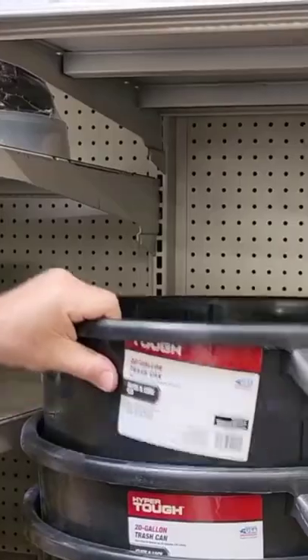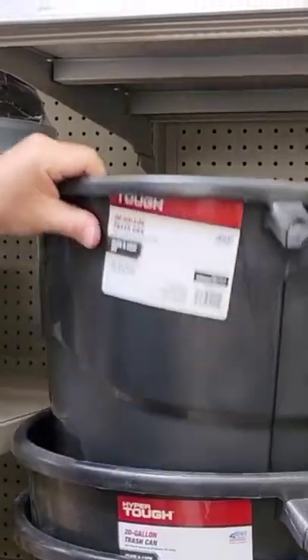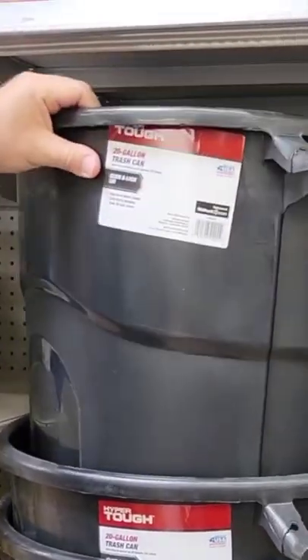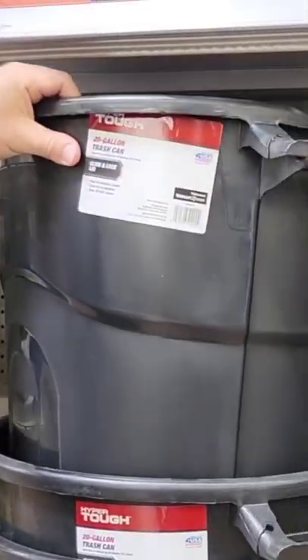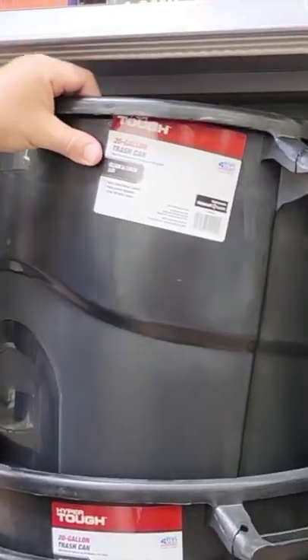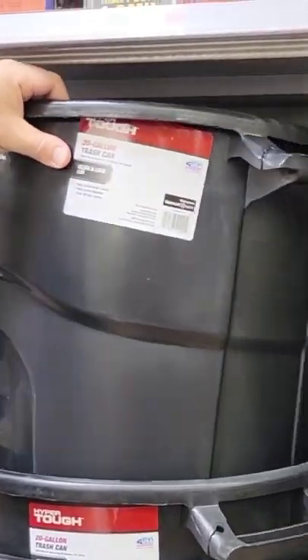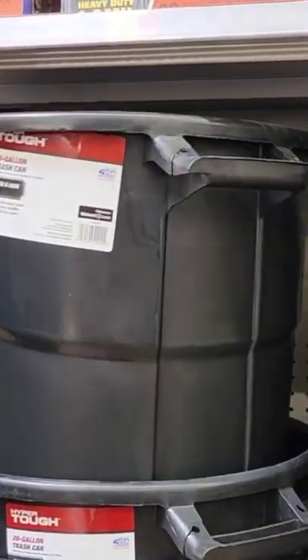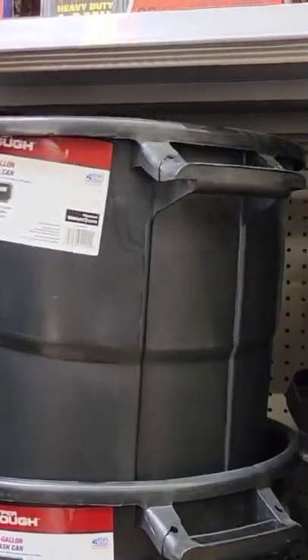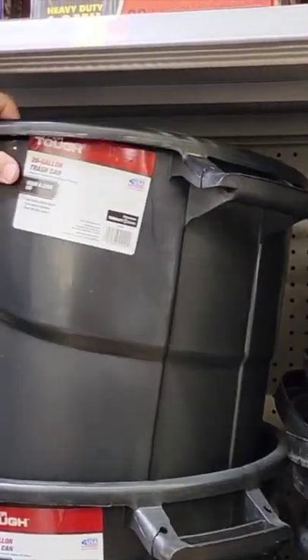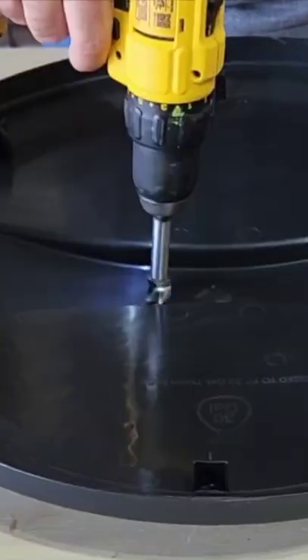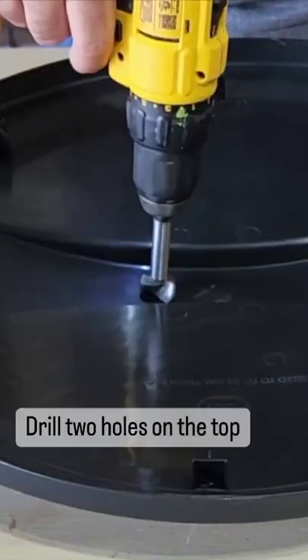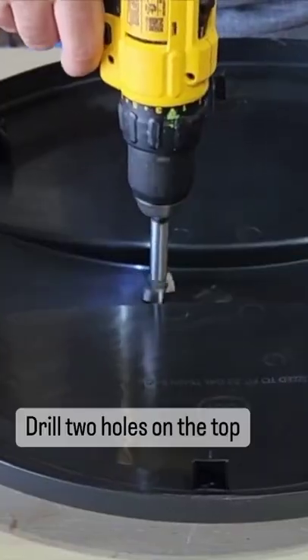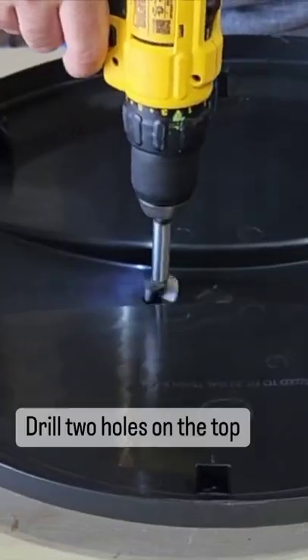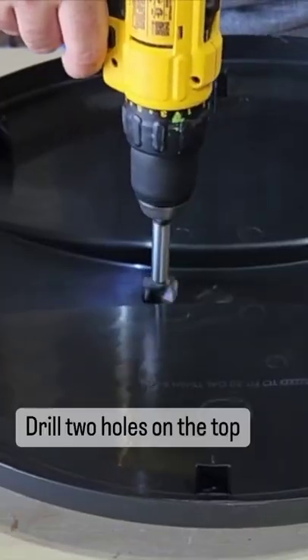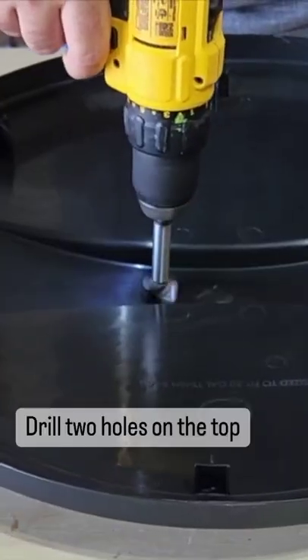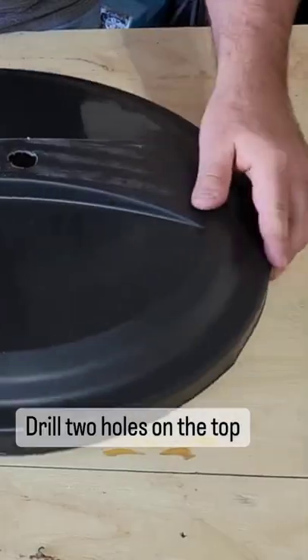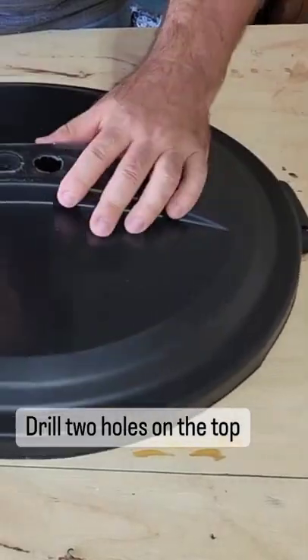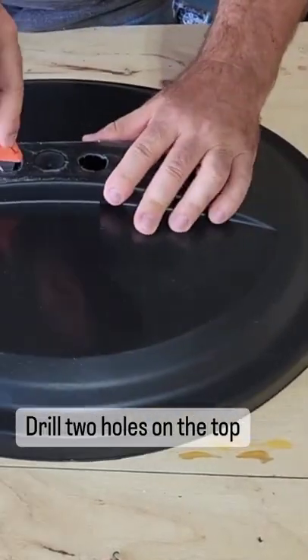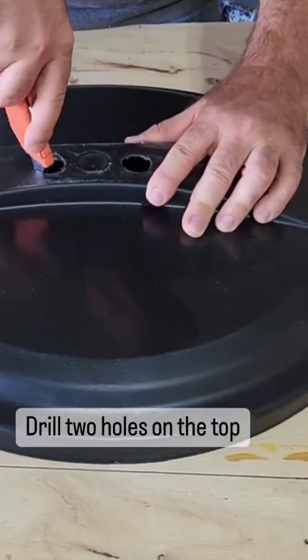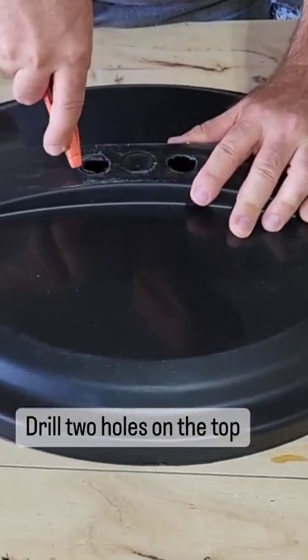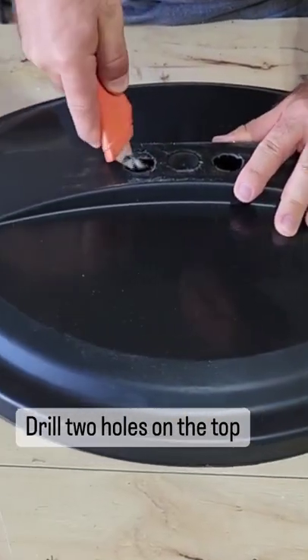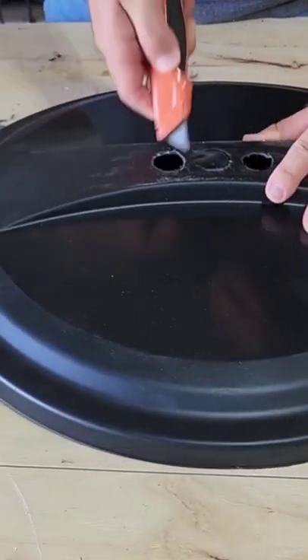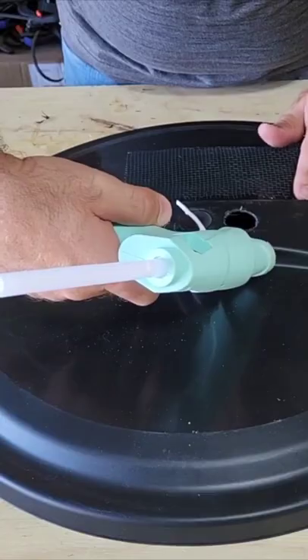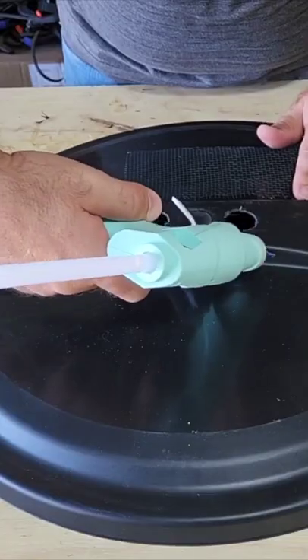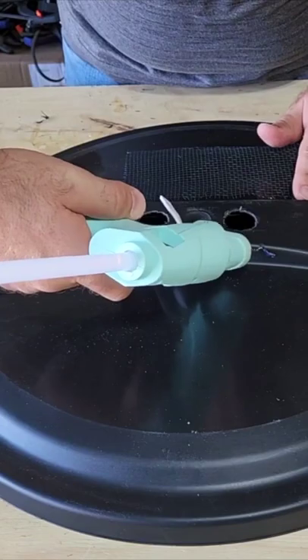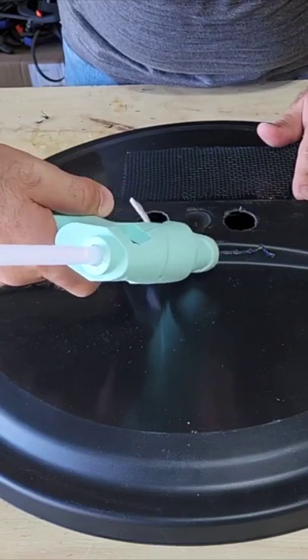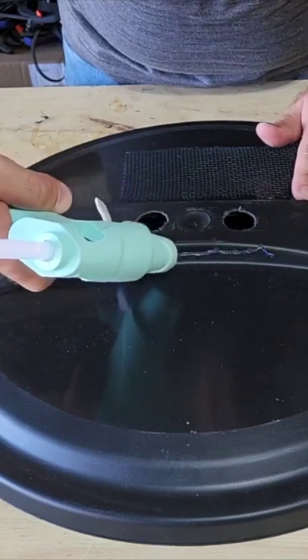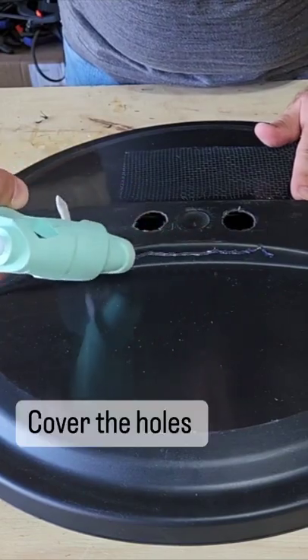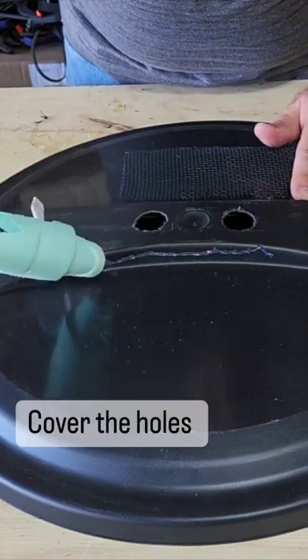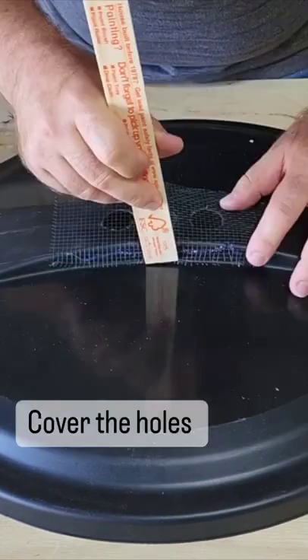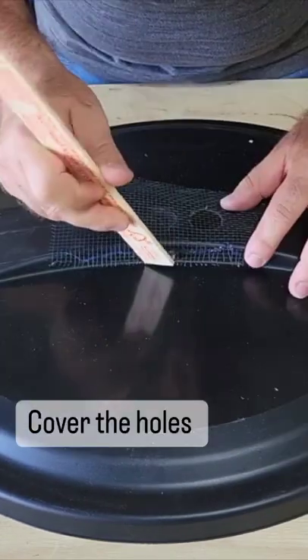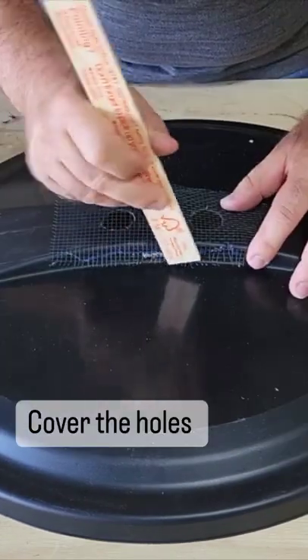Here's a DIY rain catcher. Drill two holes at the top of the trash can and cover them with some netting.